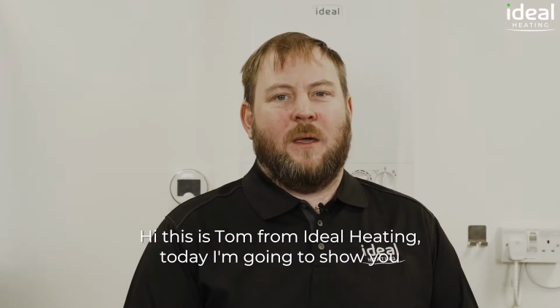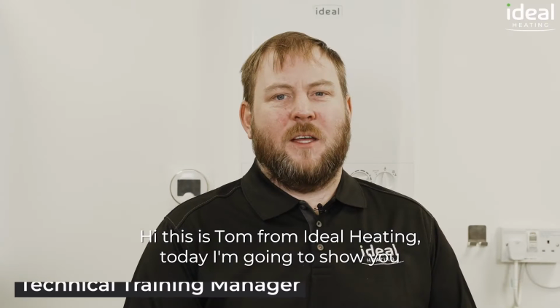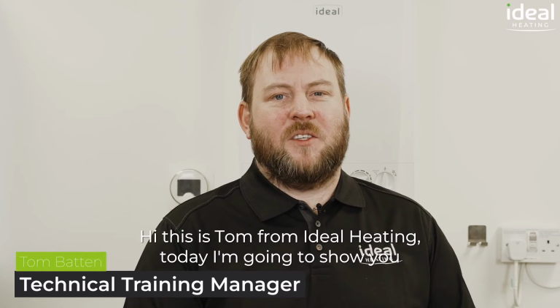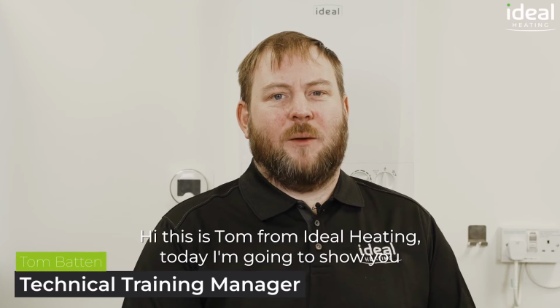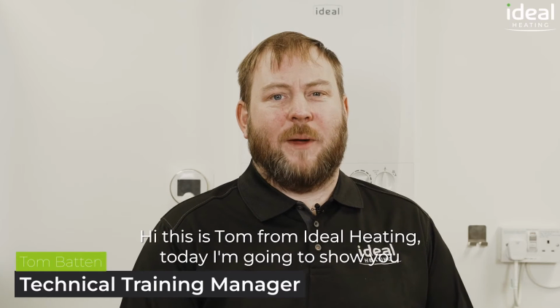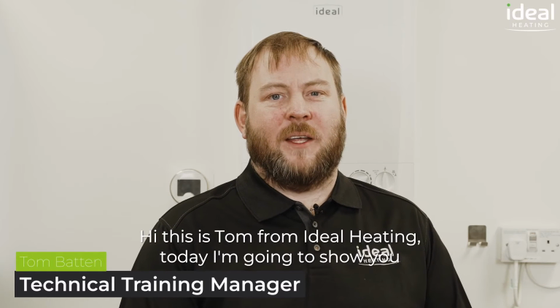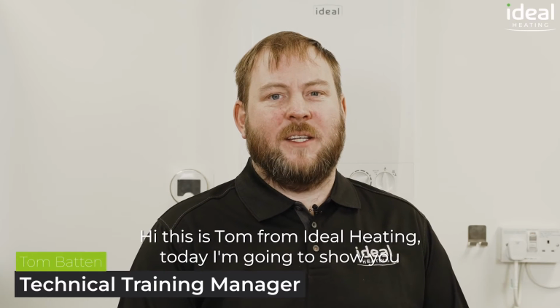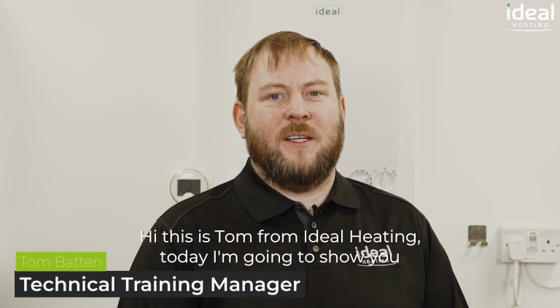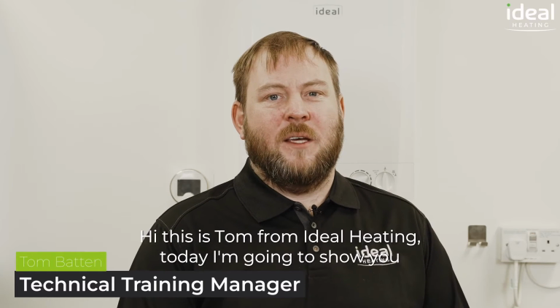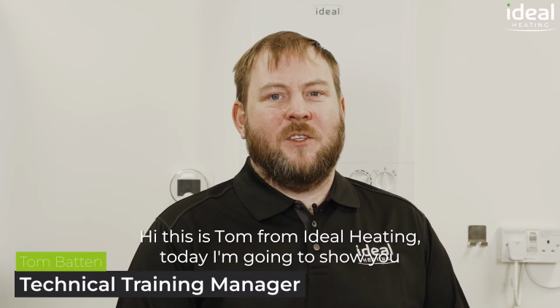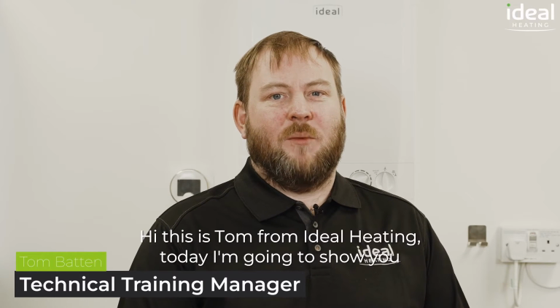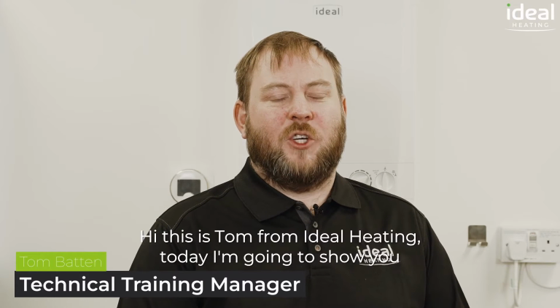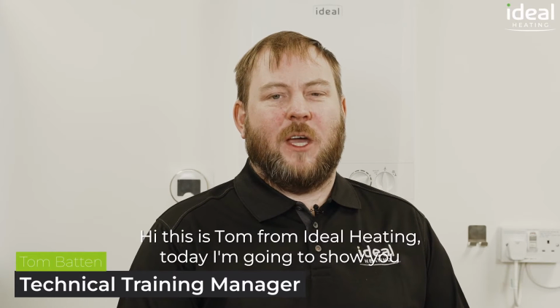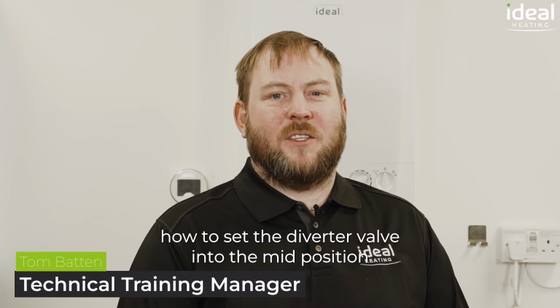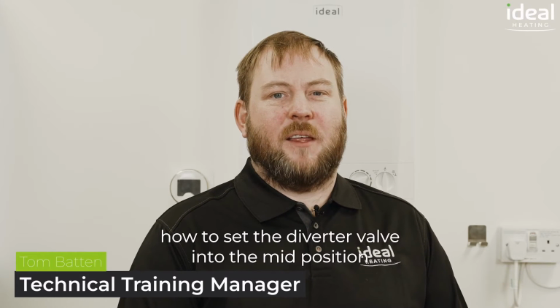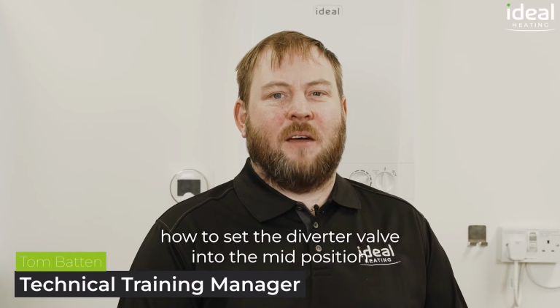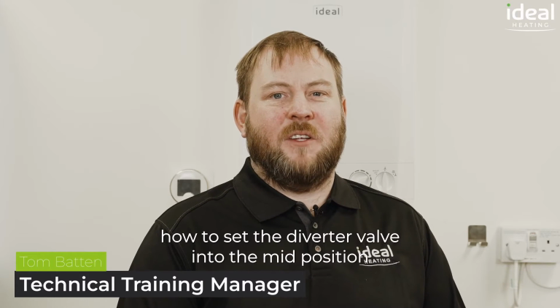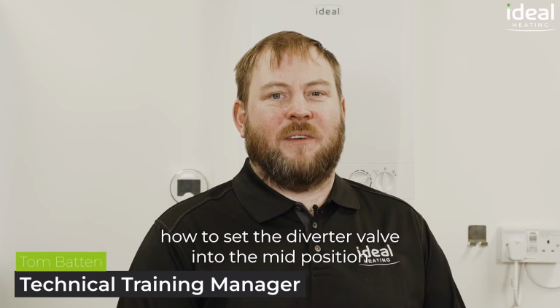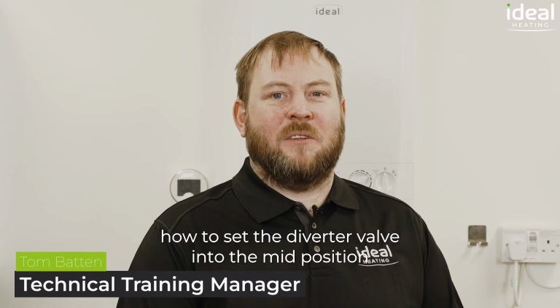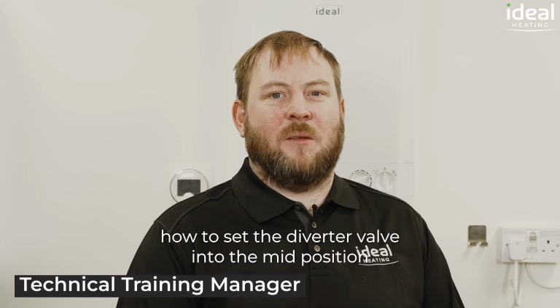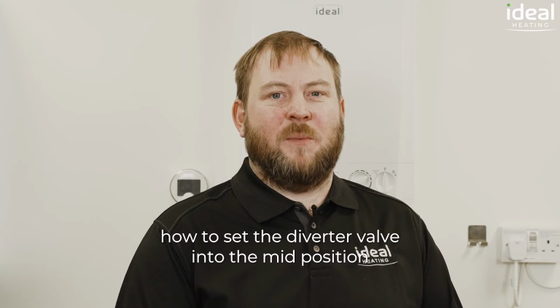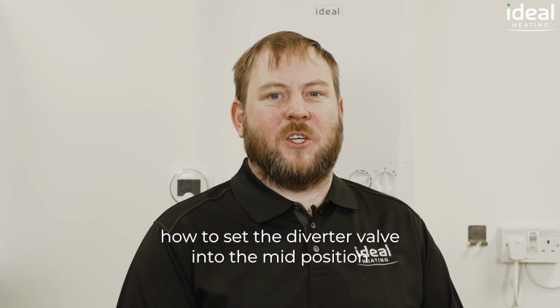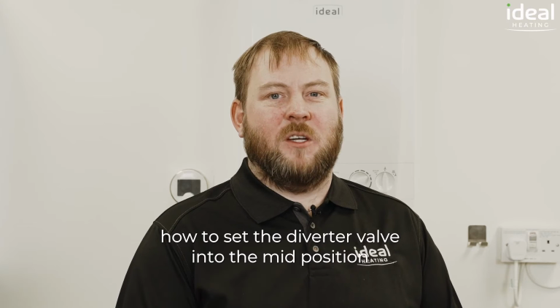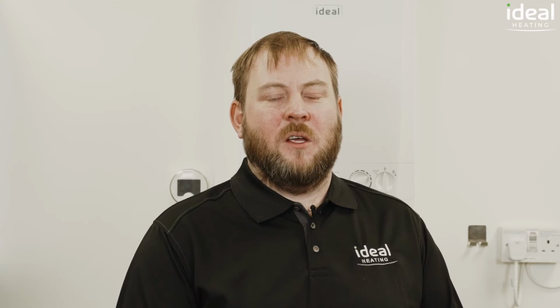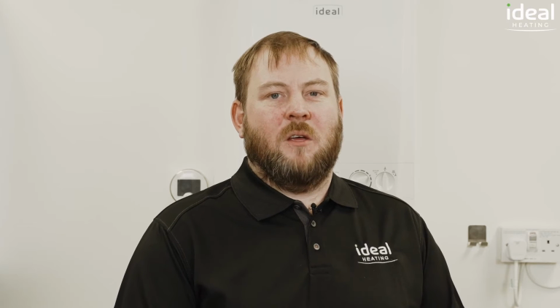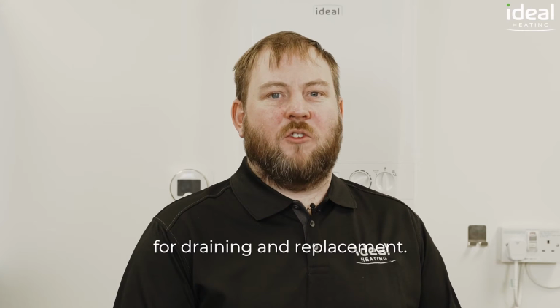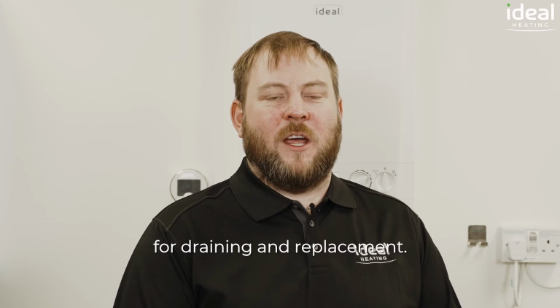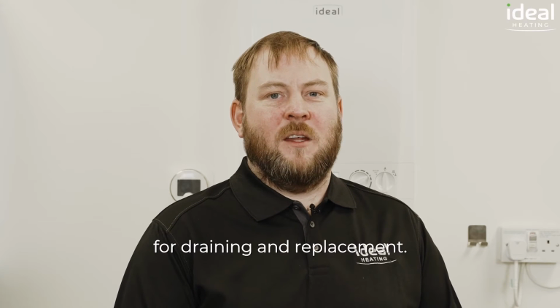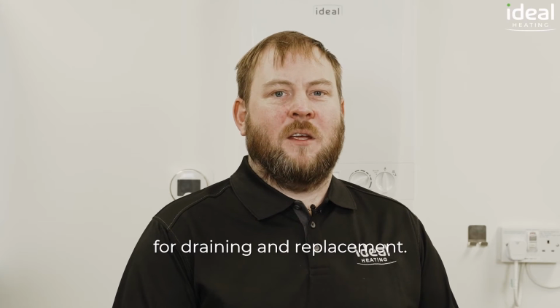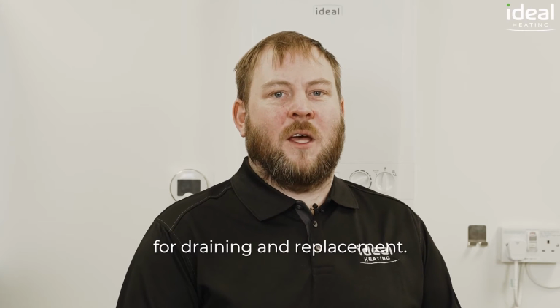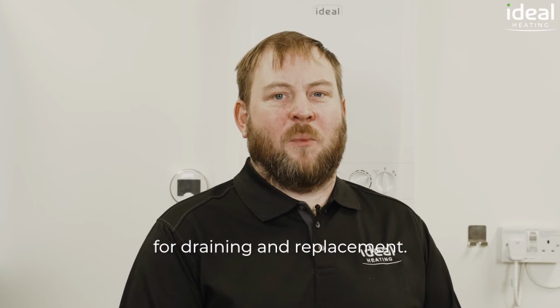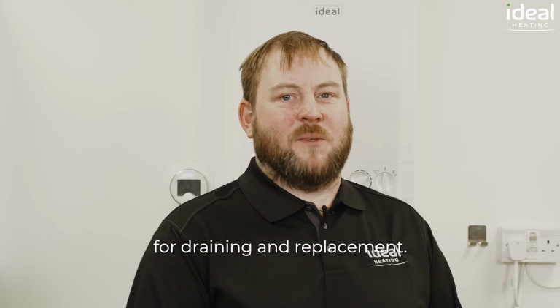Hi, this is Tom from Ideal Heating. Today I'm going to show you how to set the diverter valve into the mid position for draining and replacement.